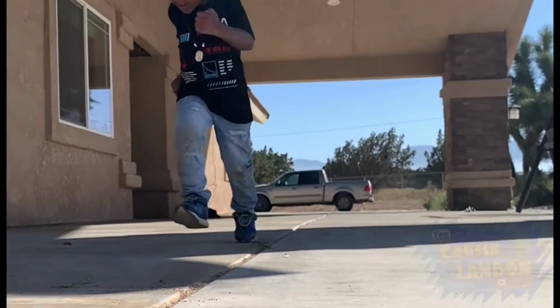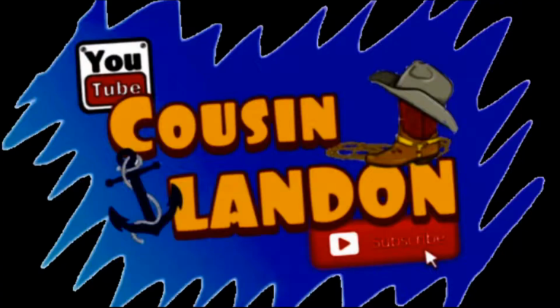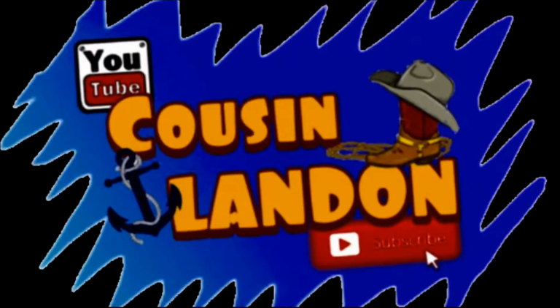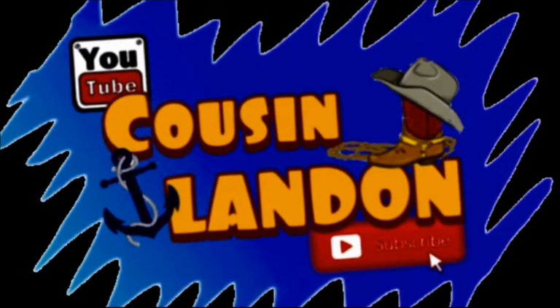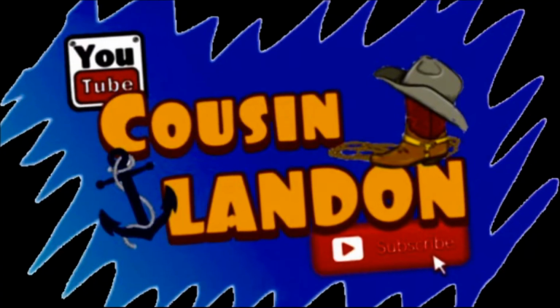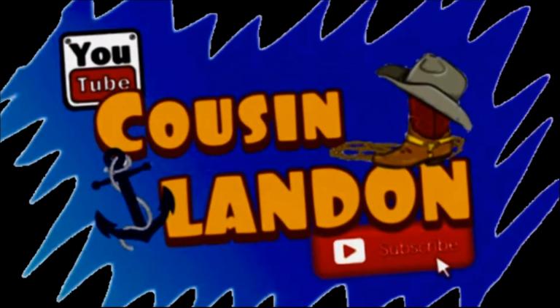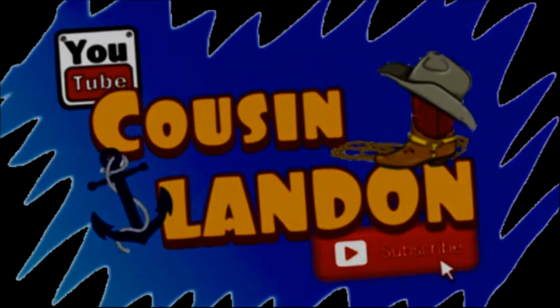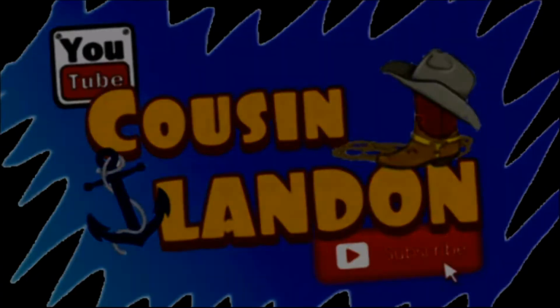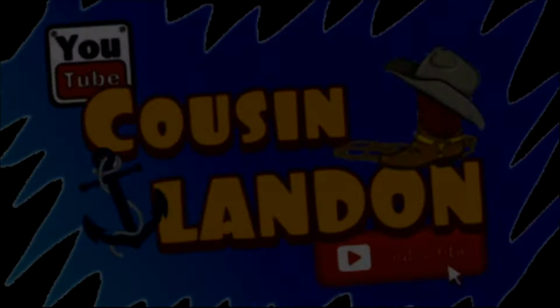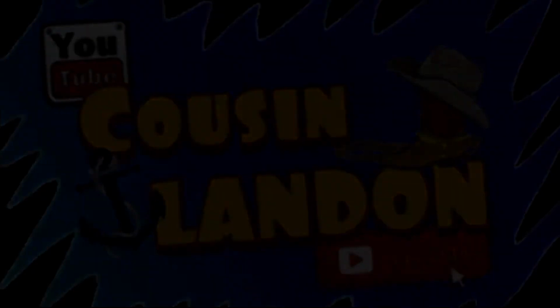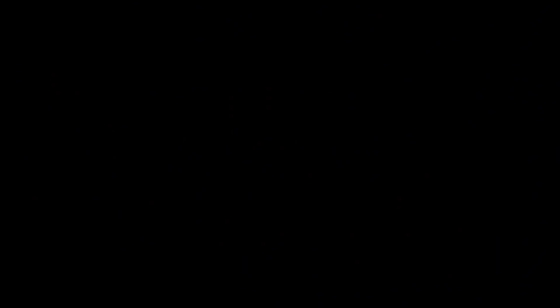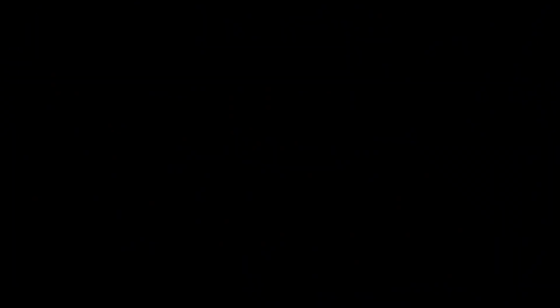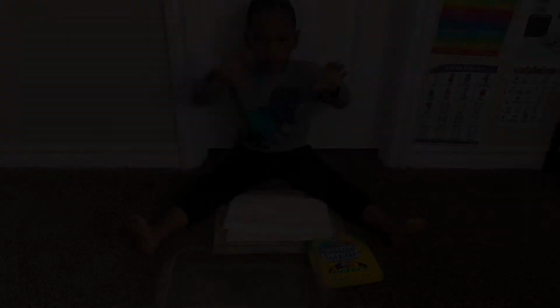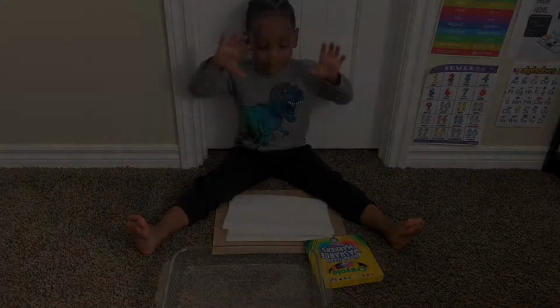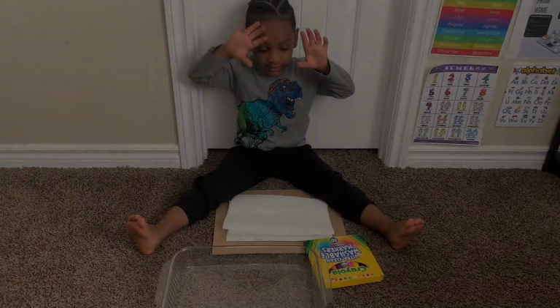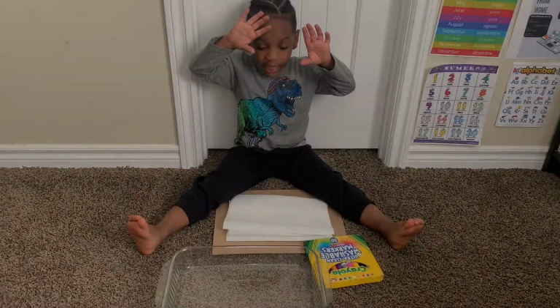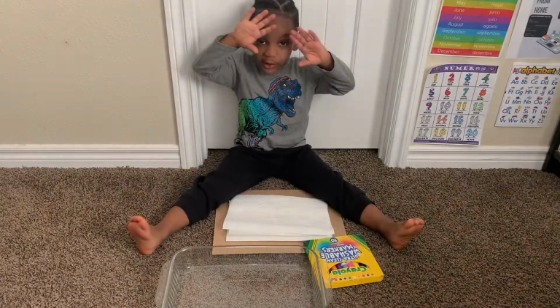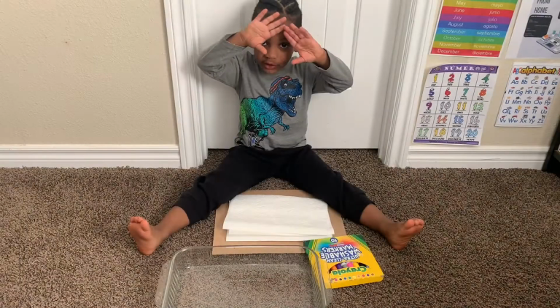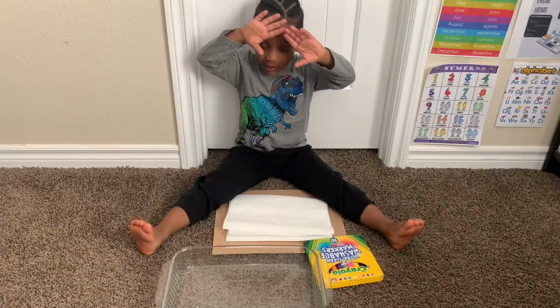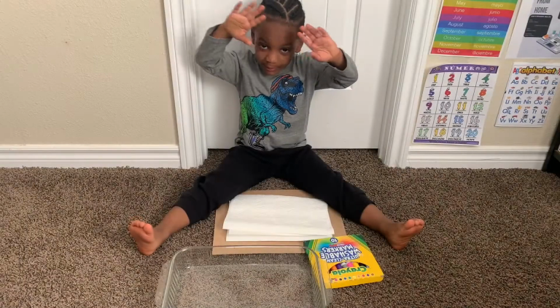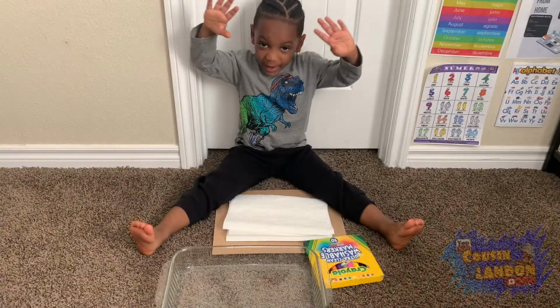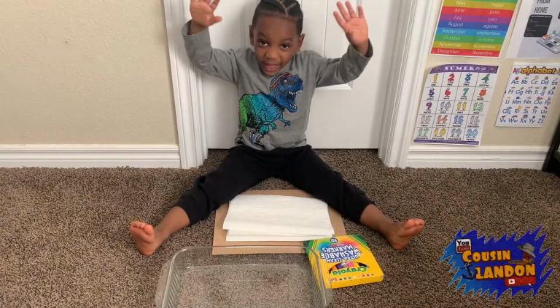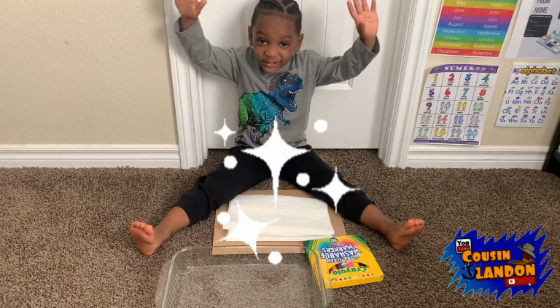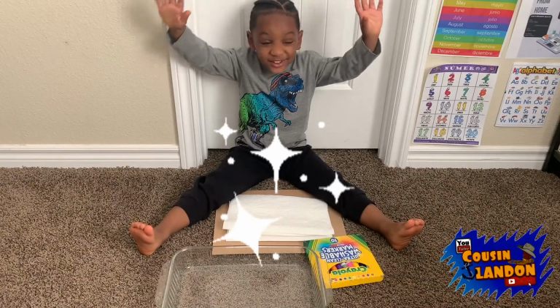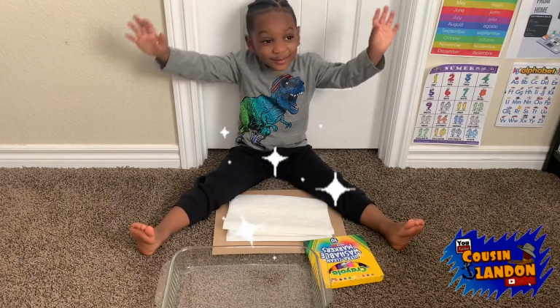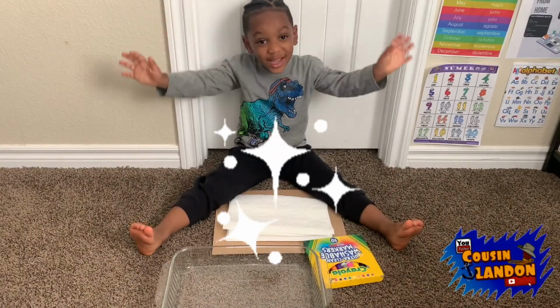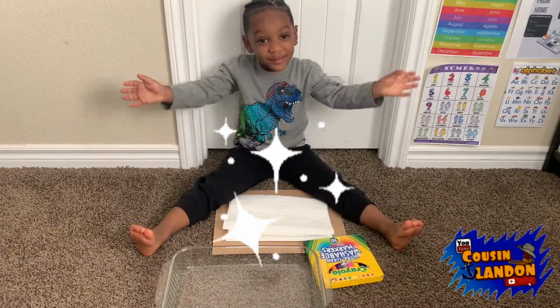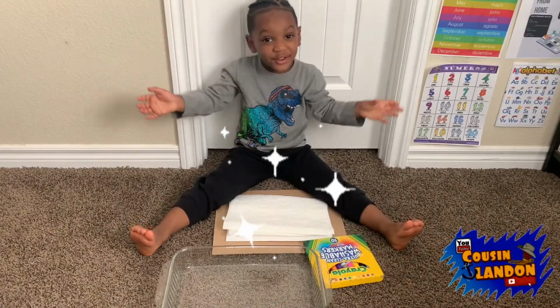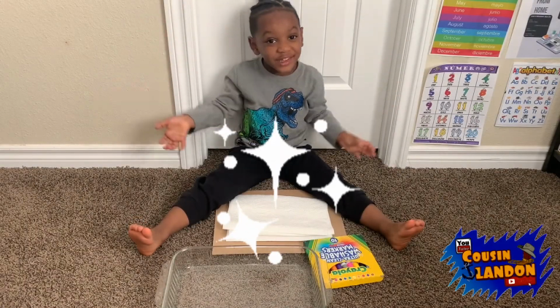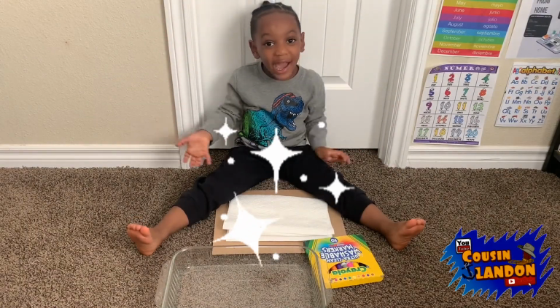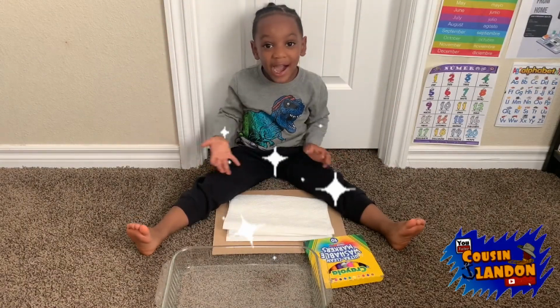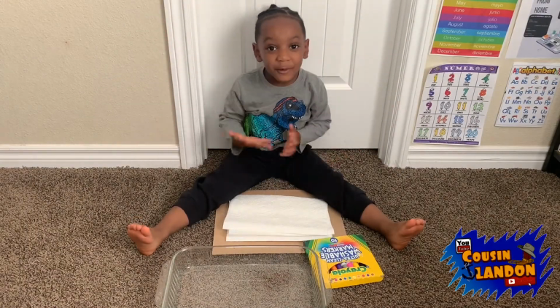It's Cousin Landon. Today we're doing magic paper towels.